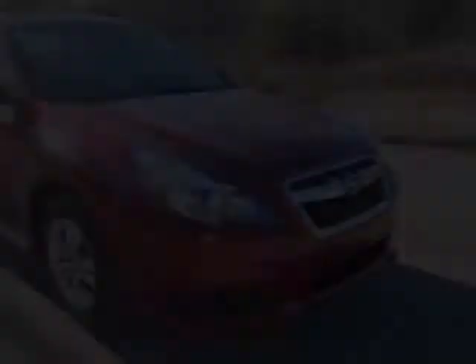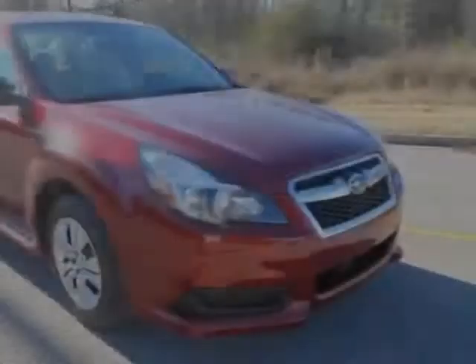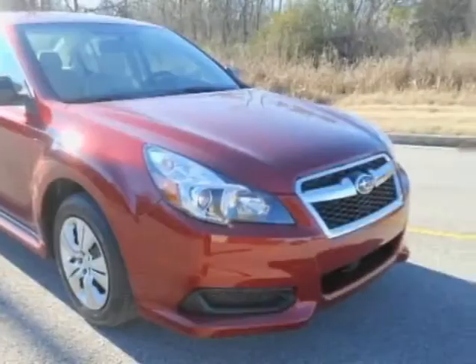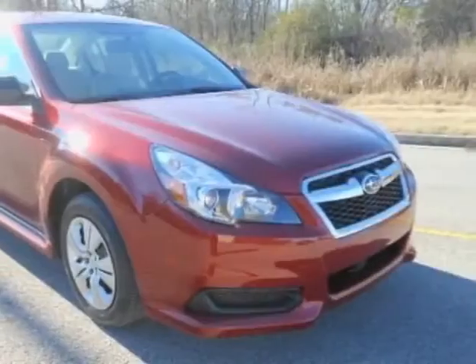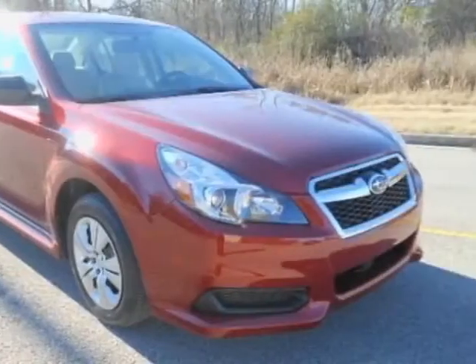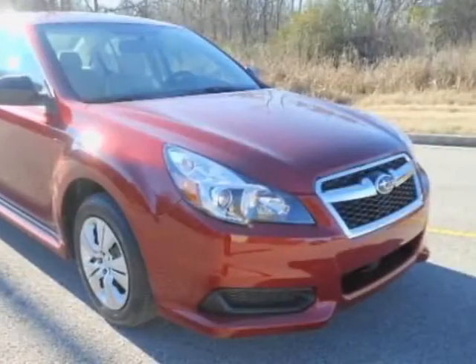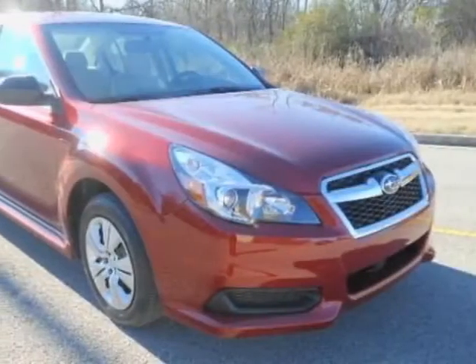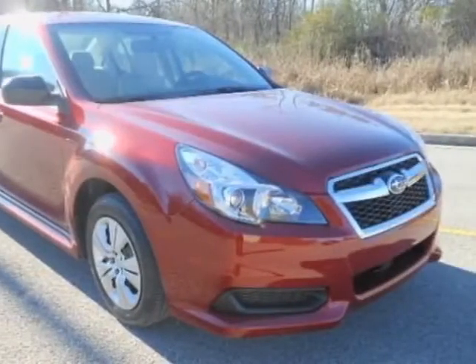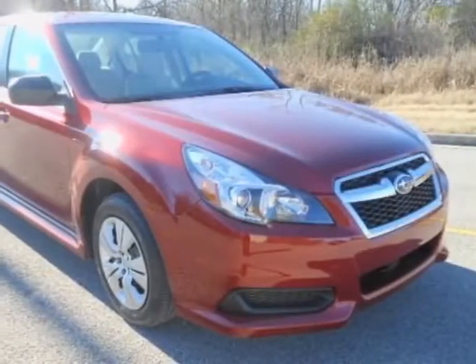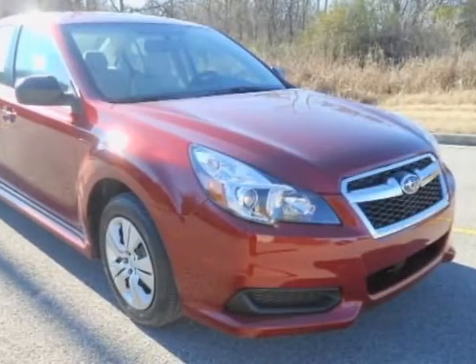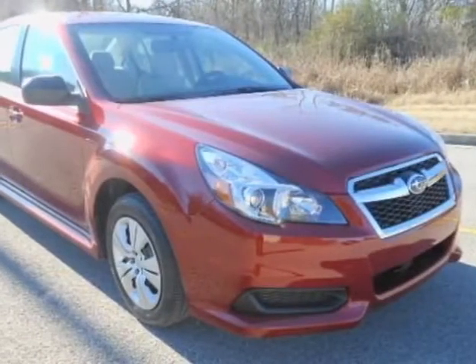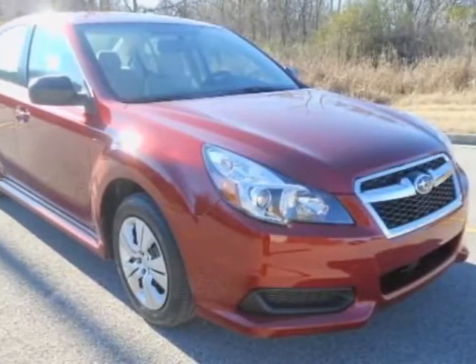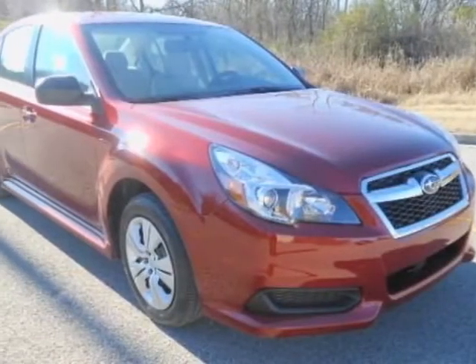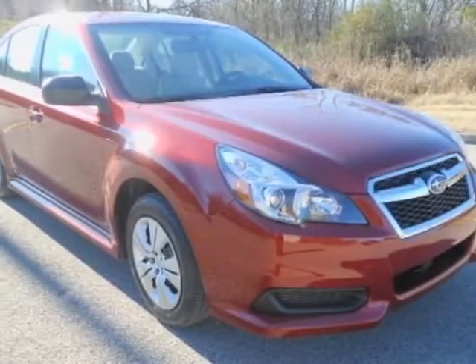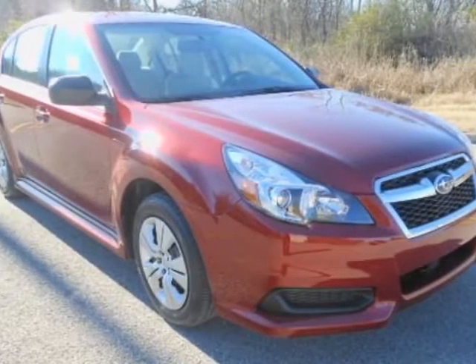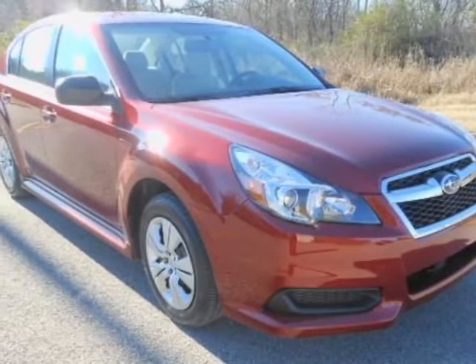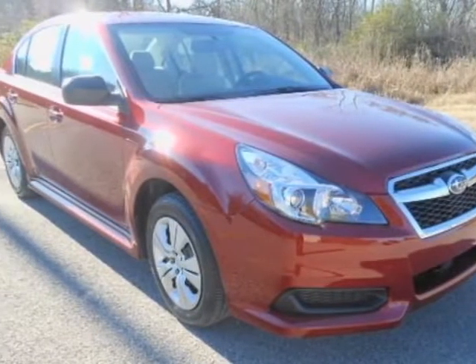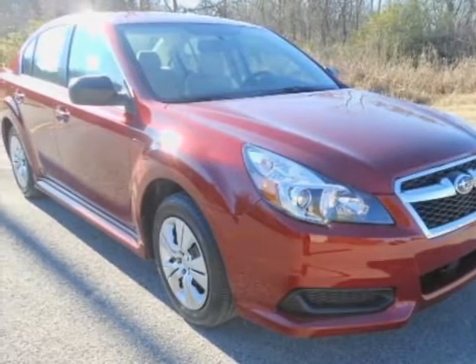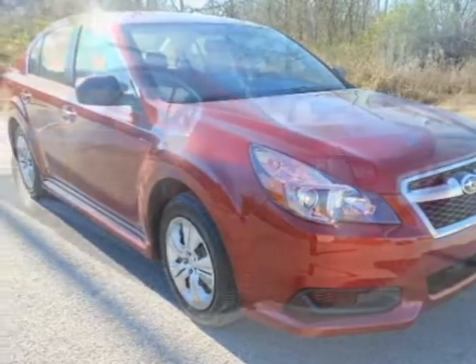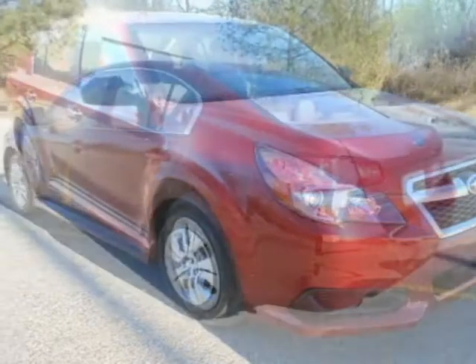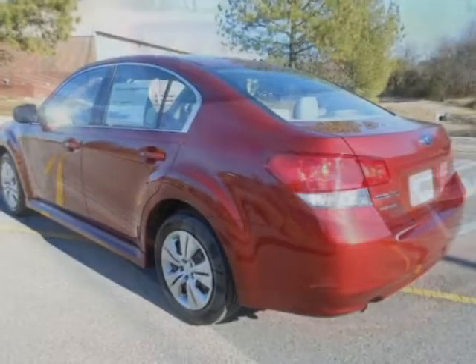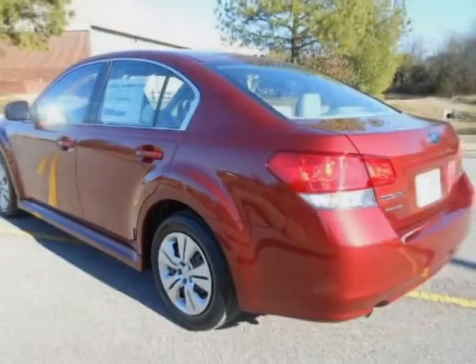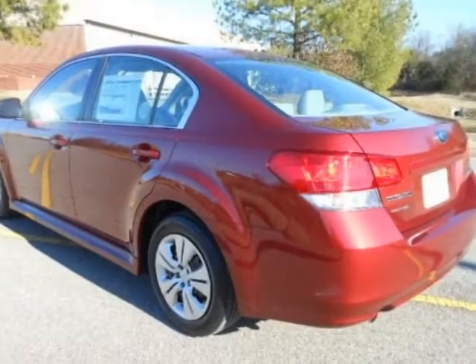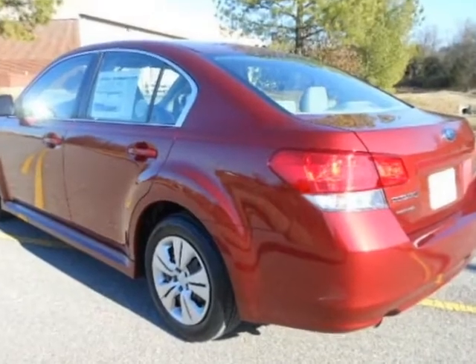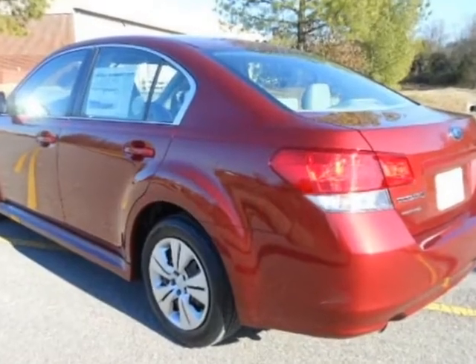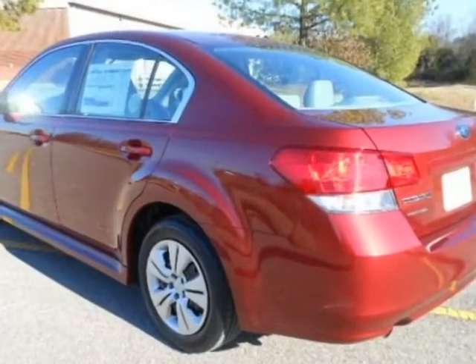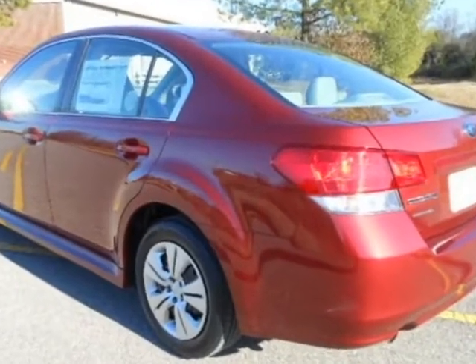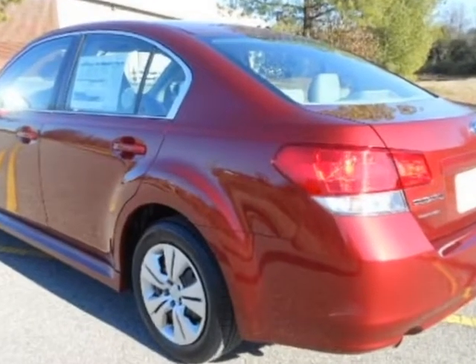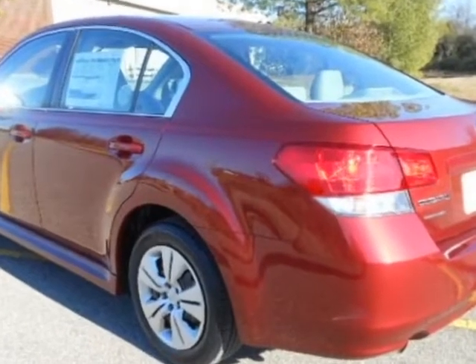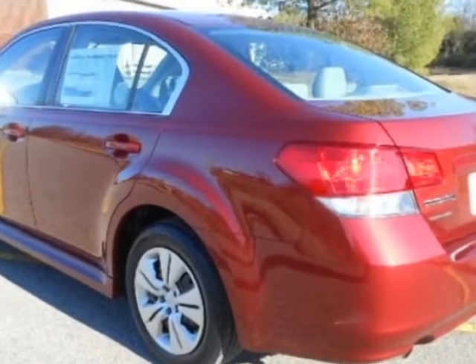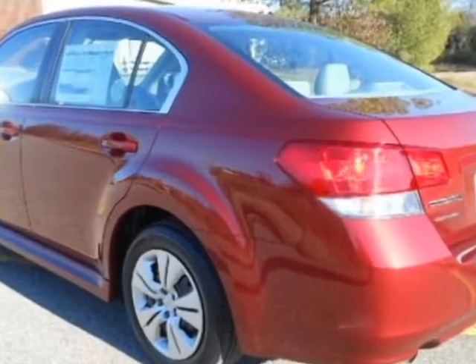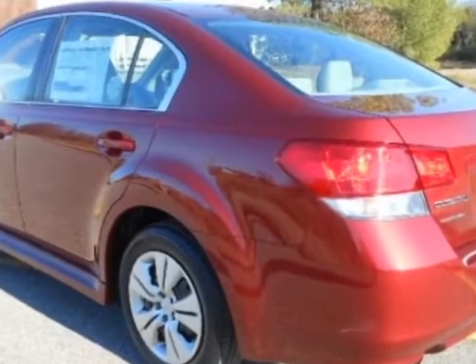Look at this new 2013 Subaru Legacy. For your protection, this vehicle has a full factory warranty.